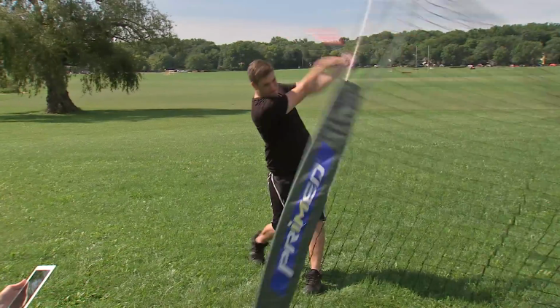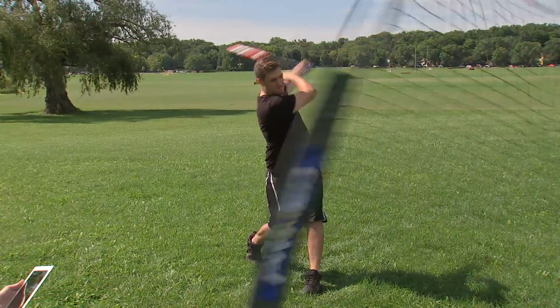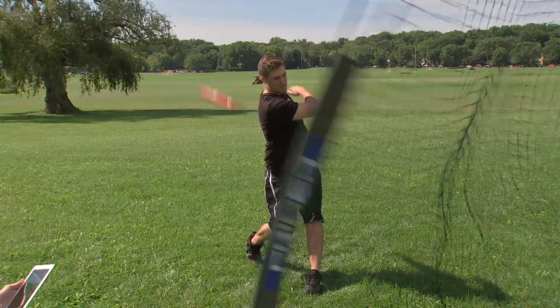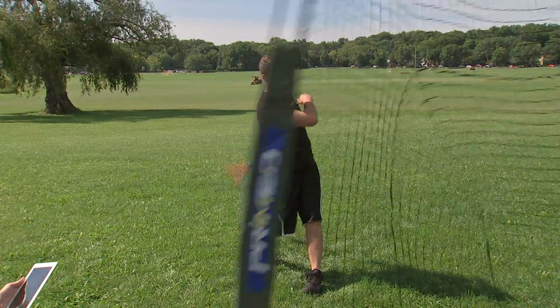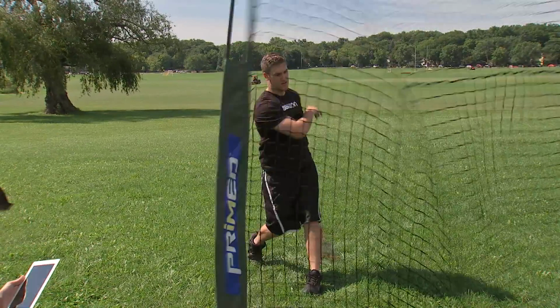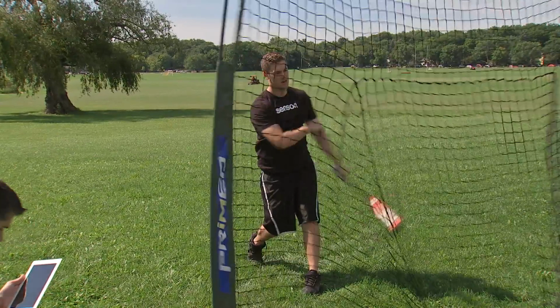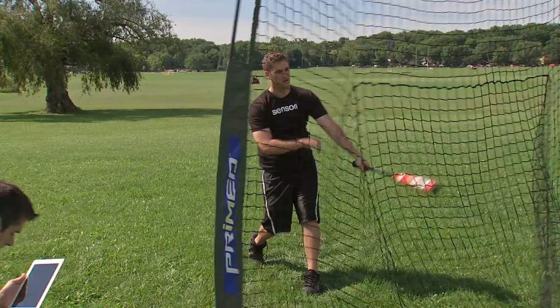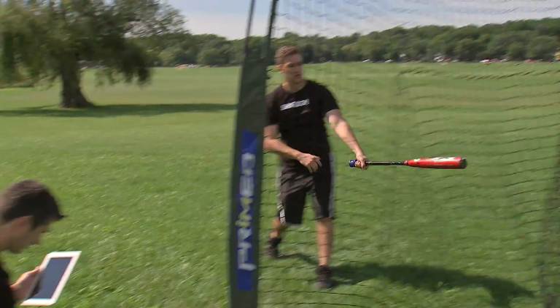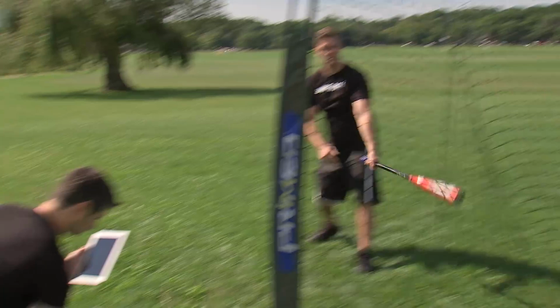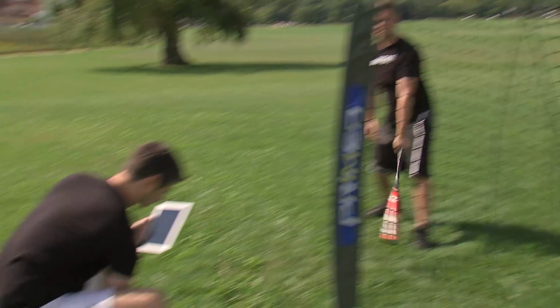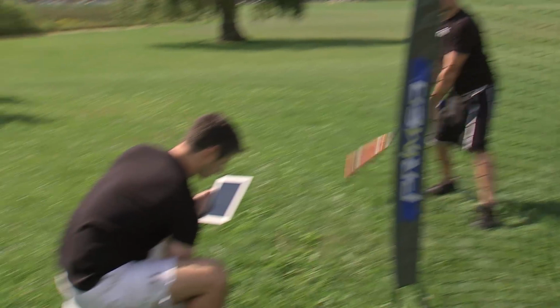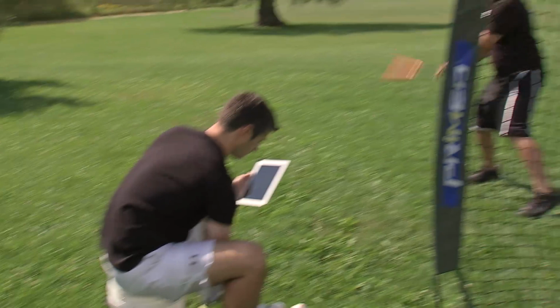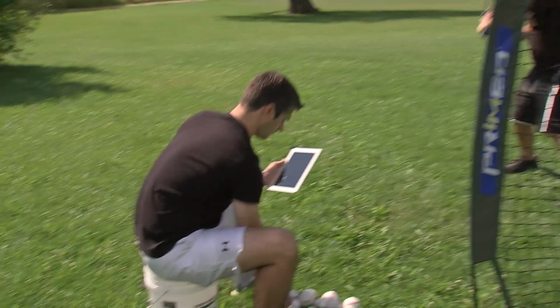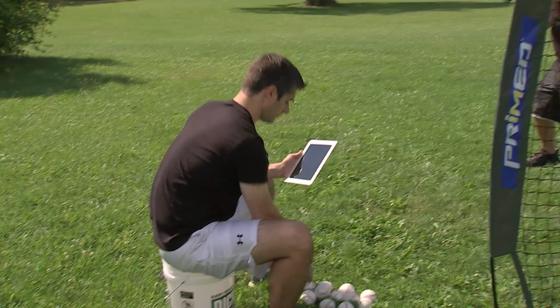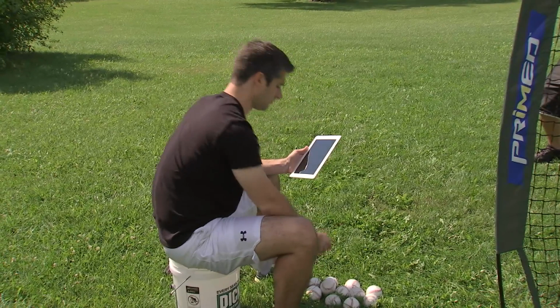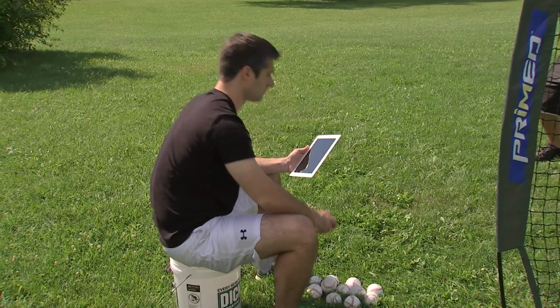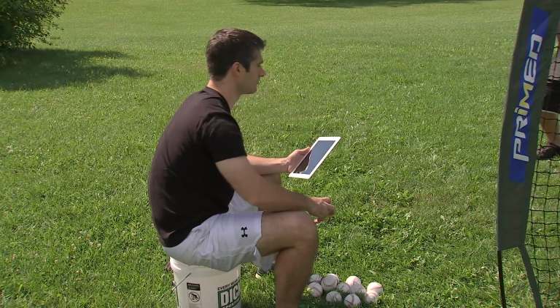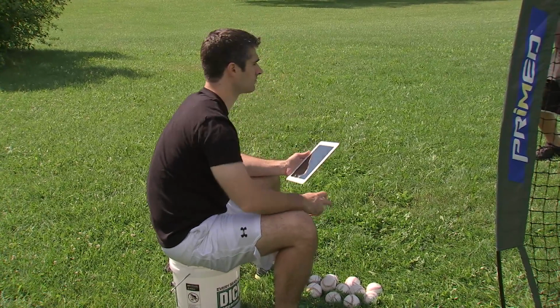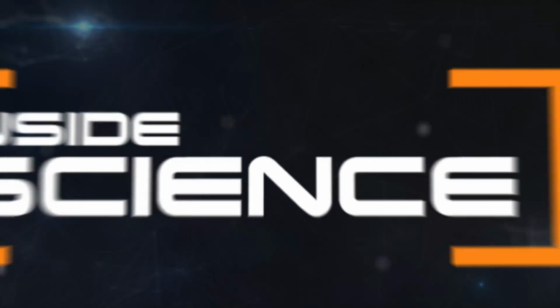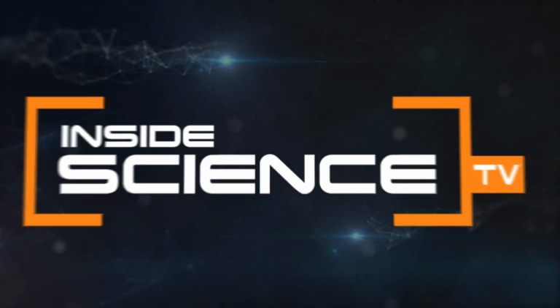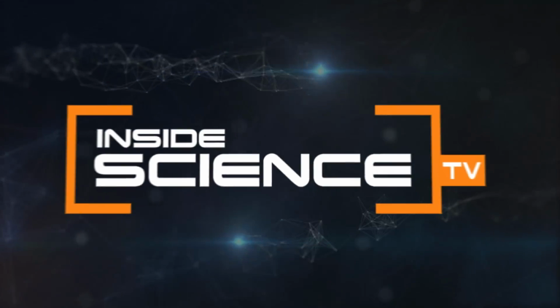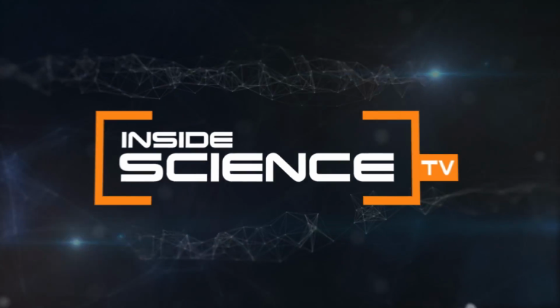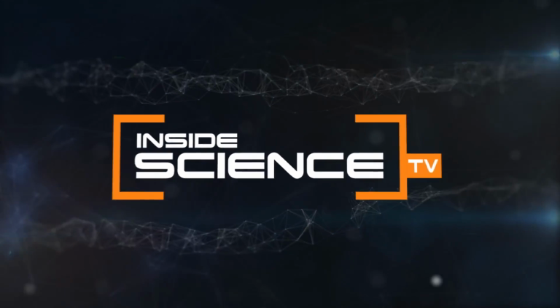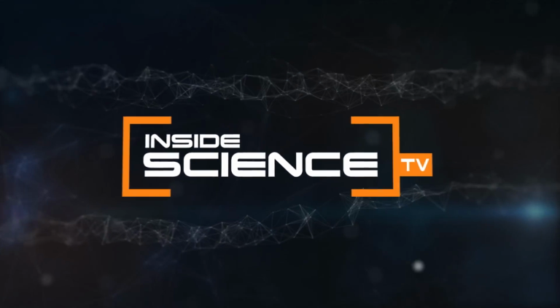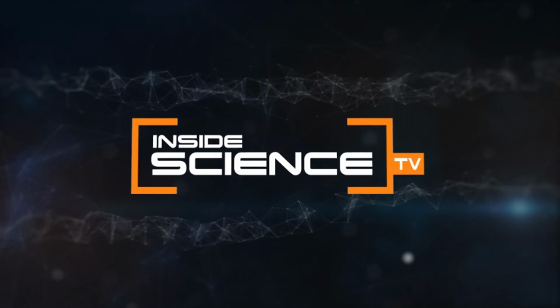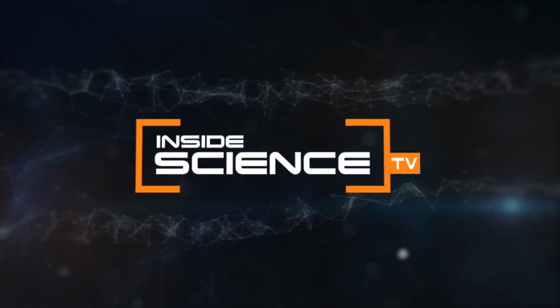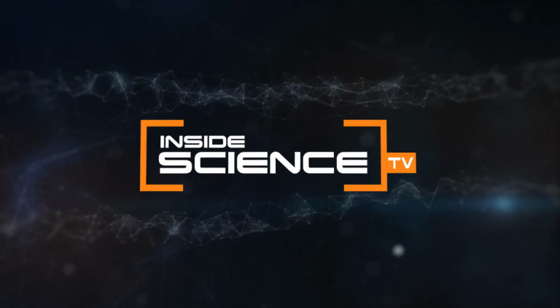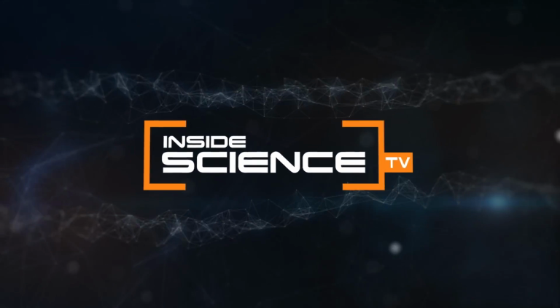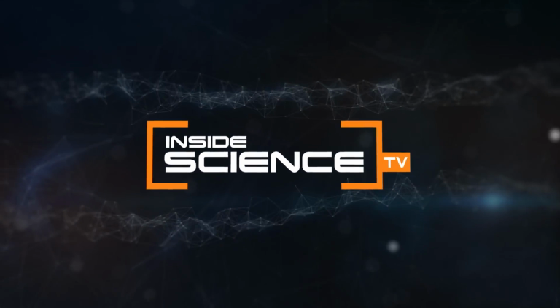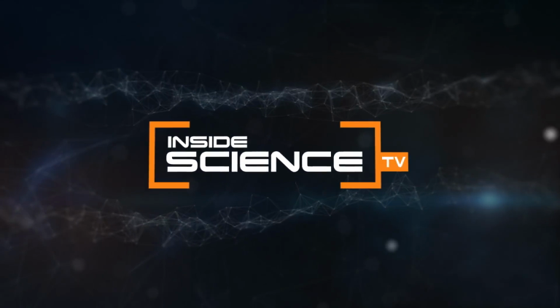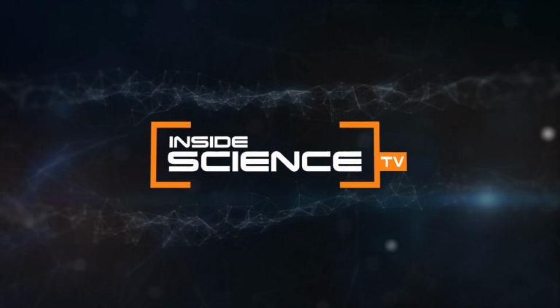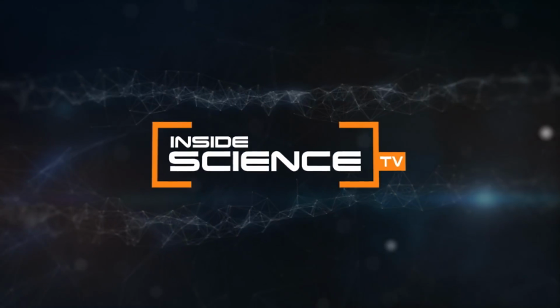I'm Josh Lebowitz reporting. Inside Science TV.